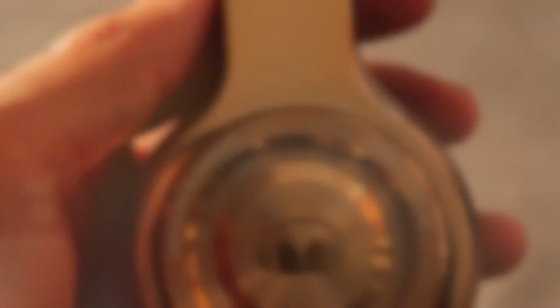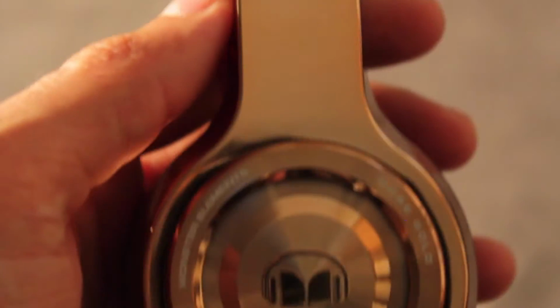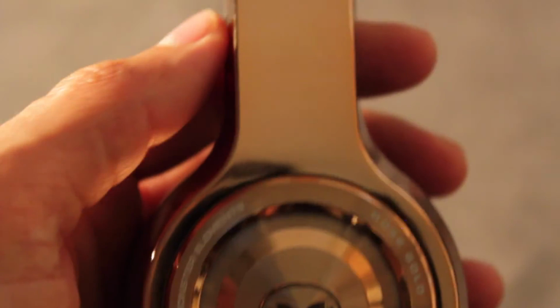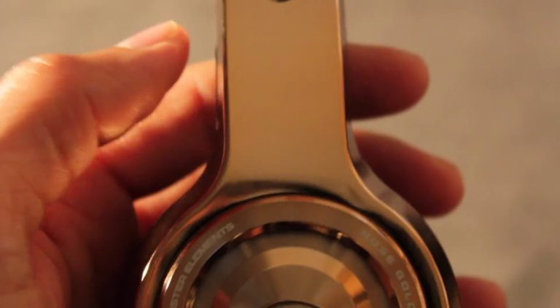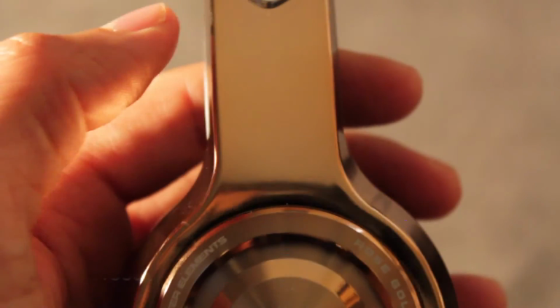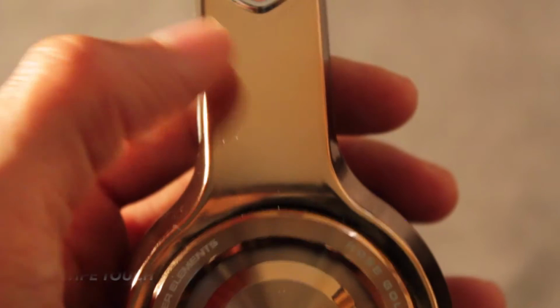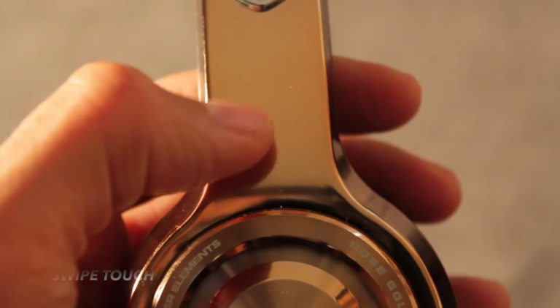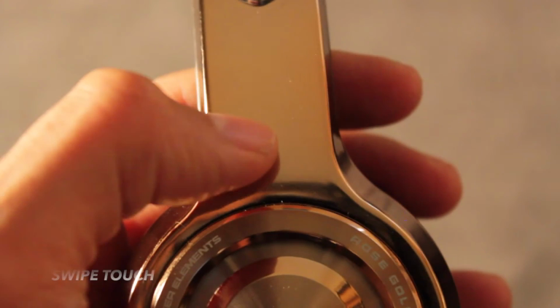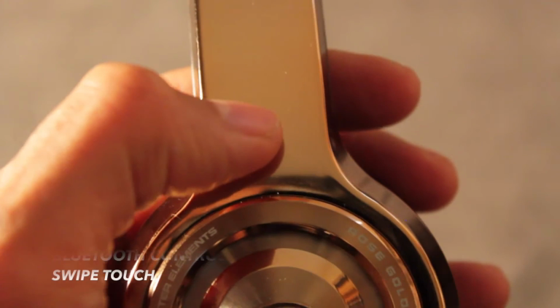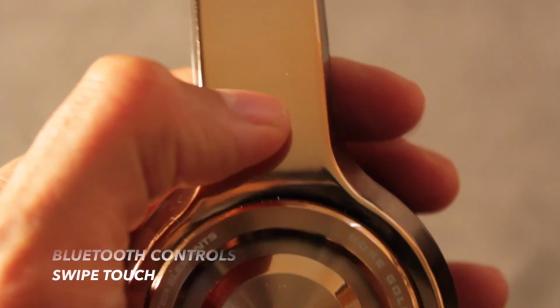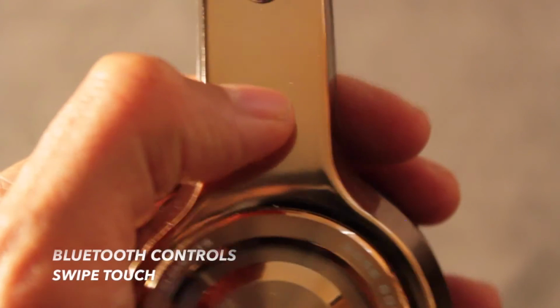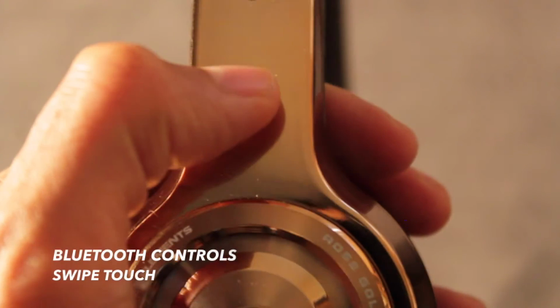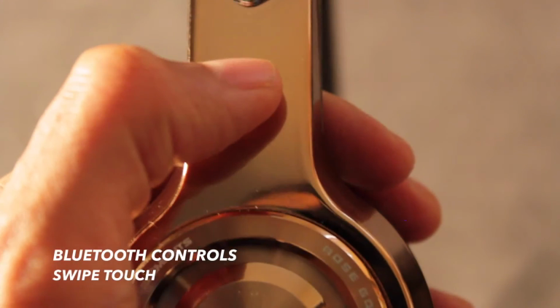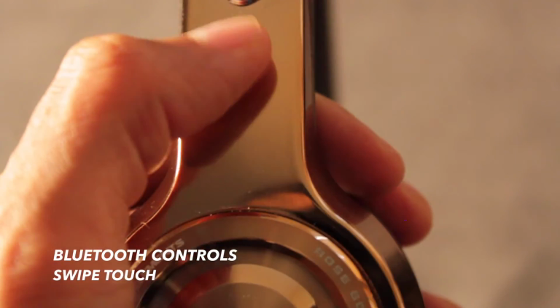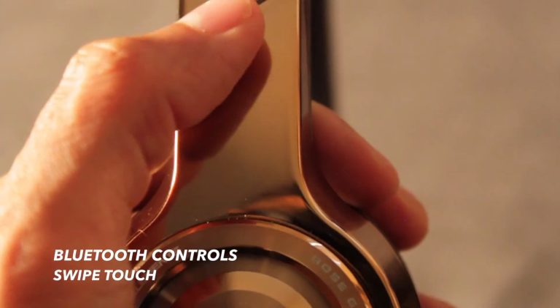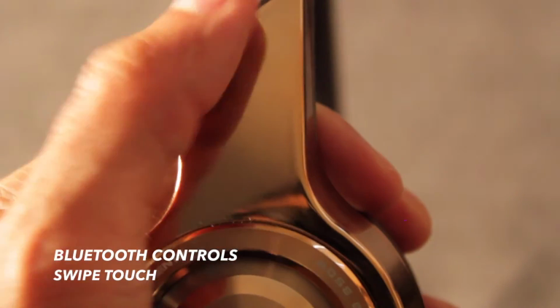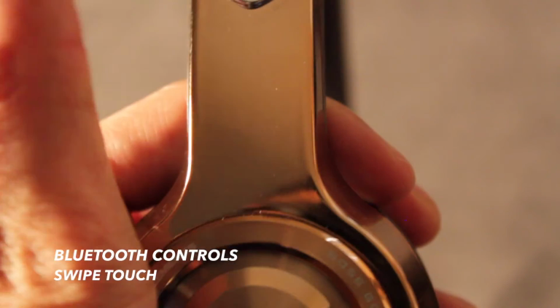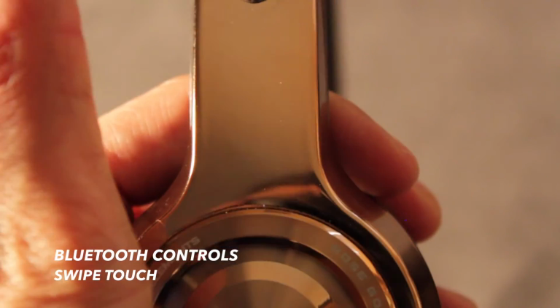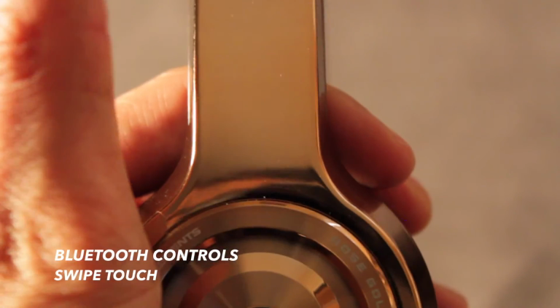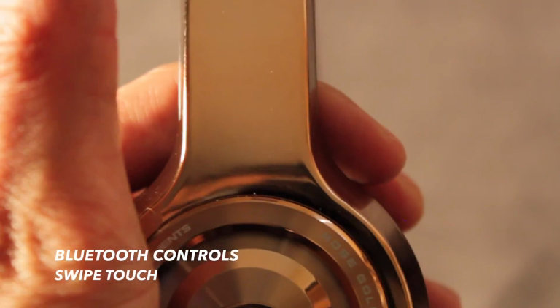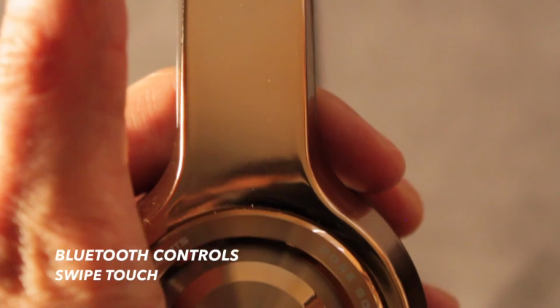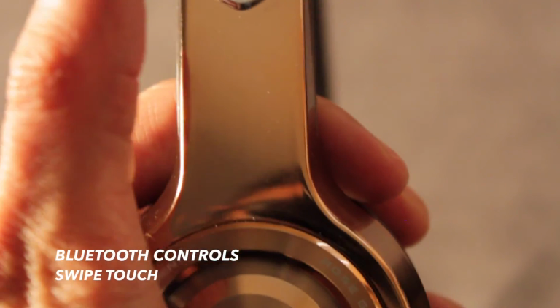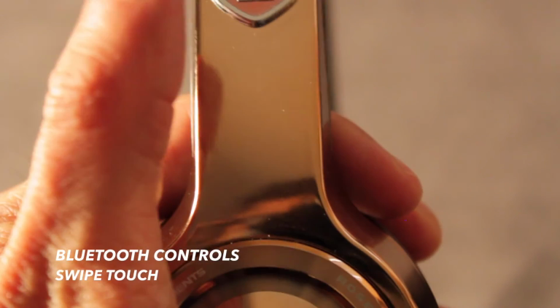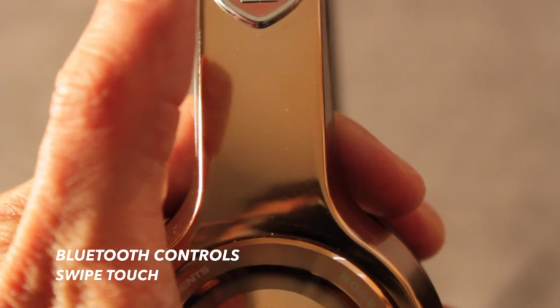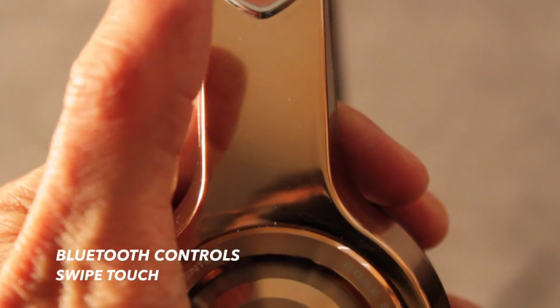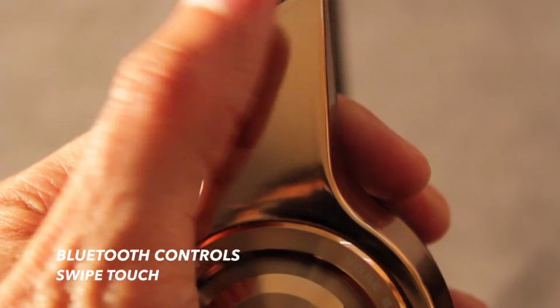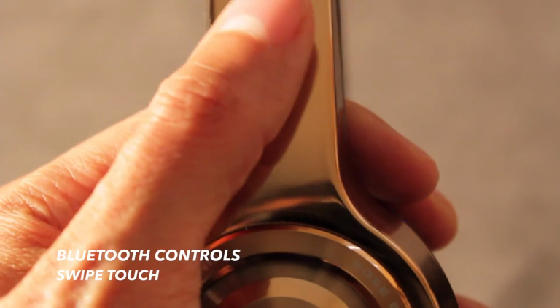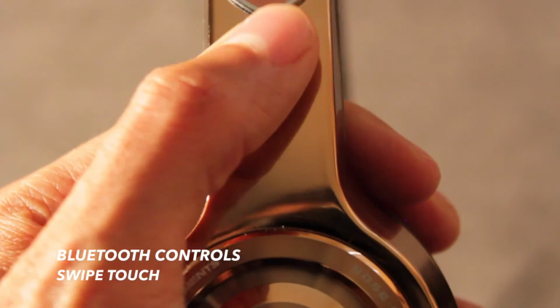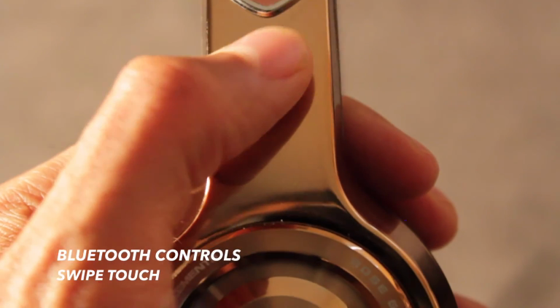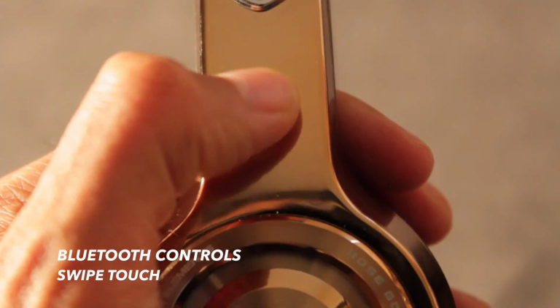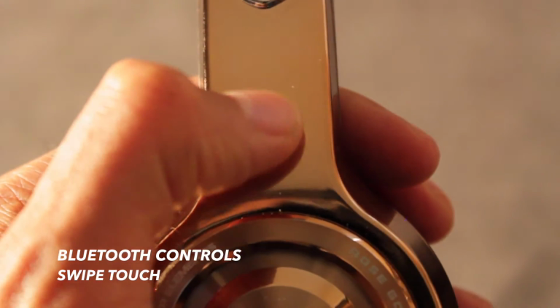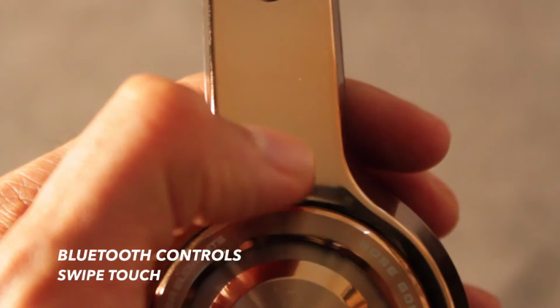Now let's take a look at the swipe controls. If you swipe up, it raises the volume. If you swipe down, it decreases the volume.